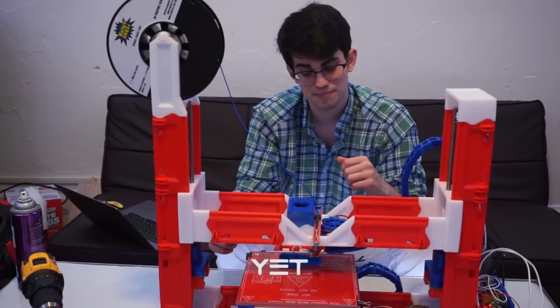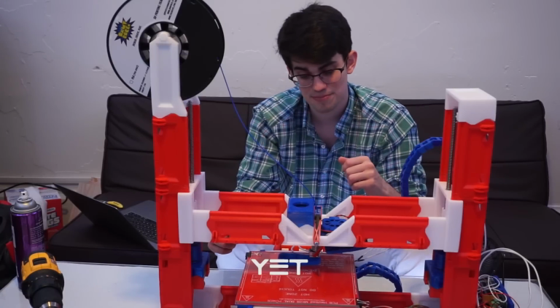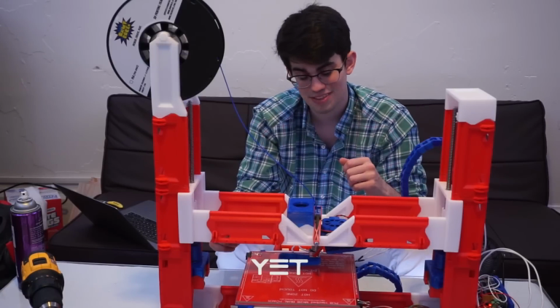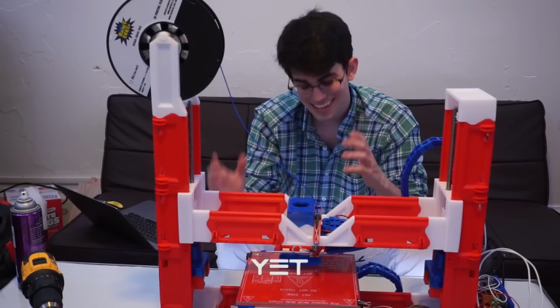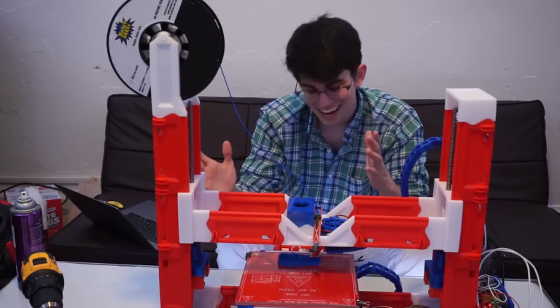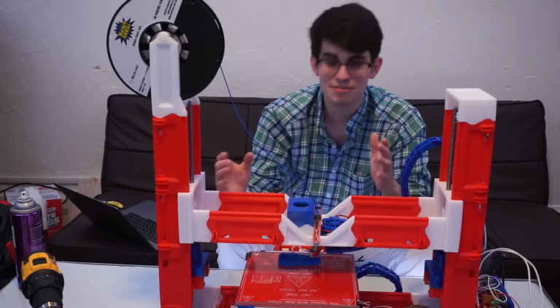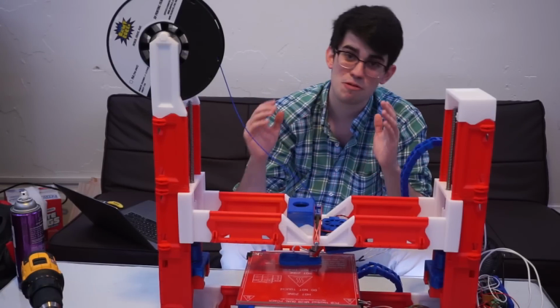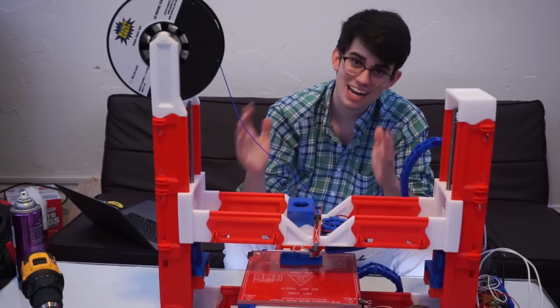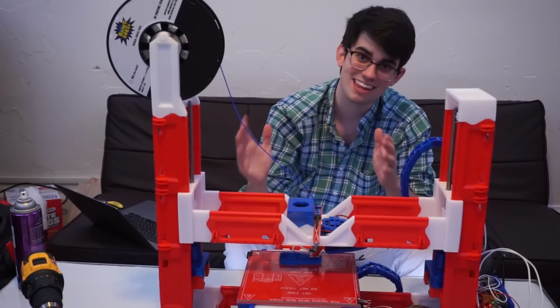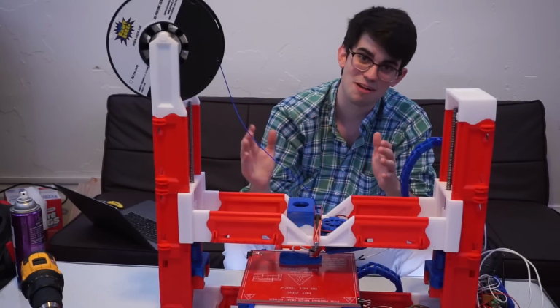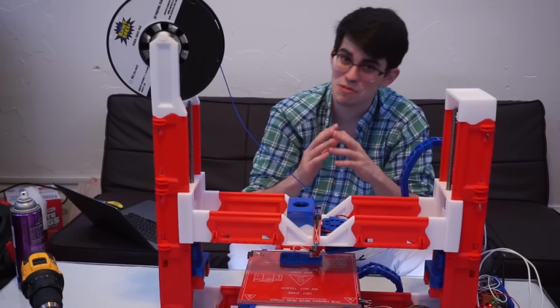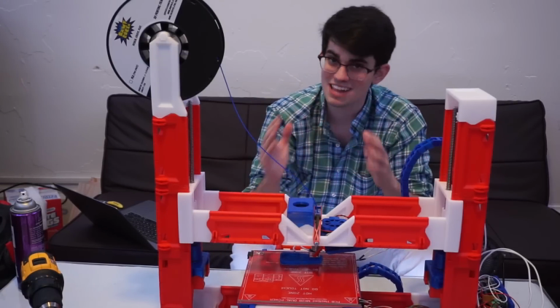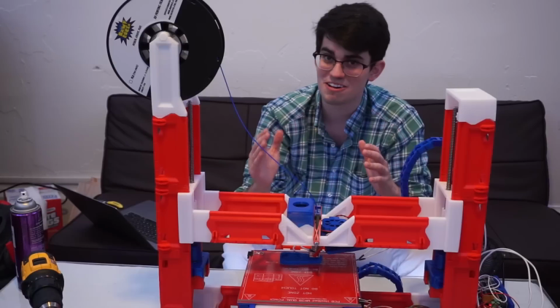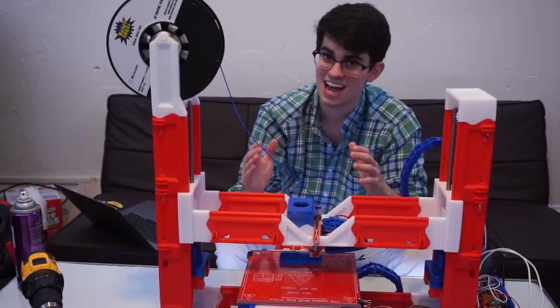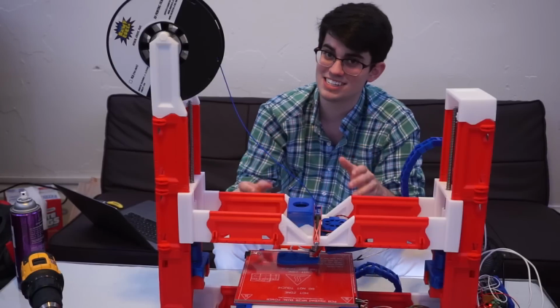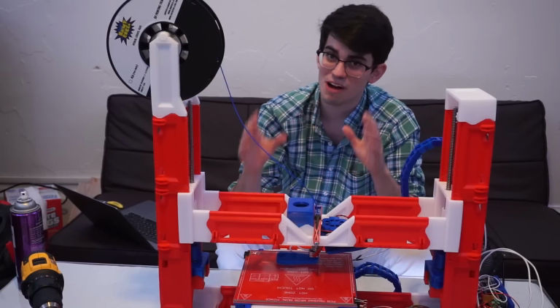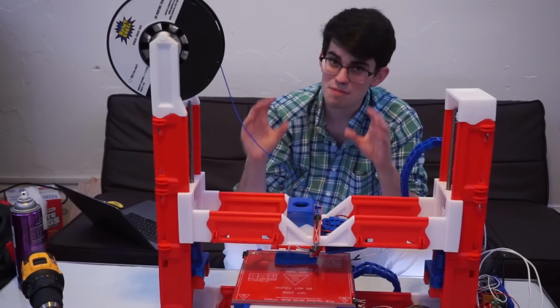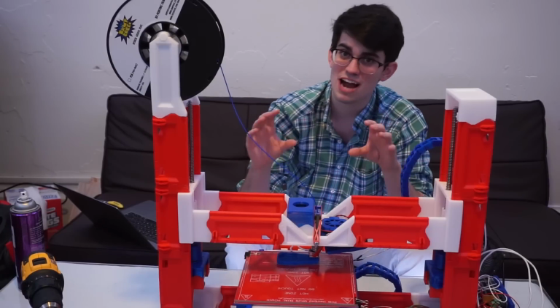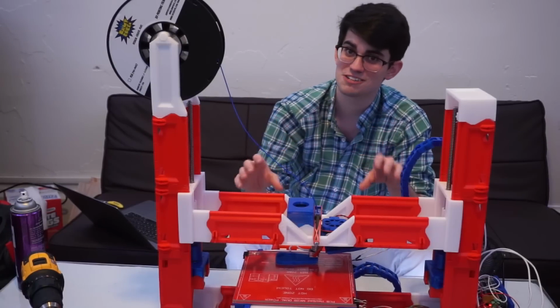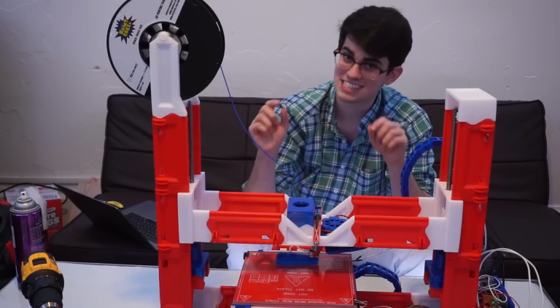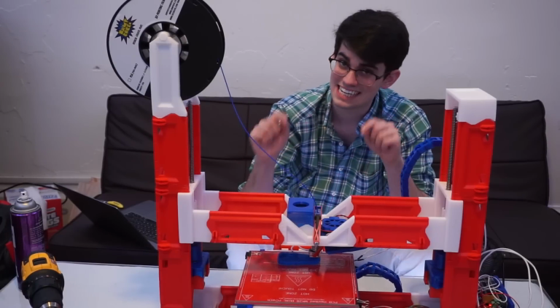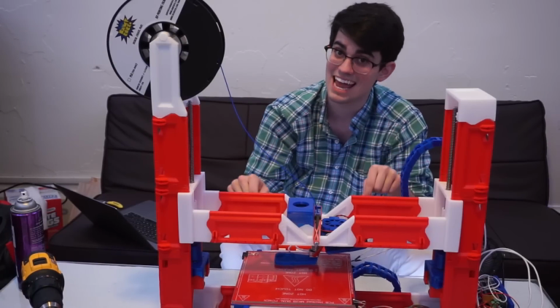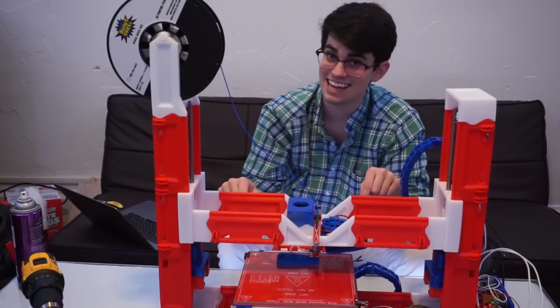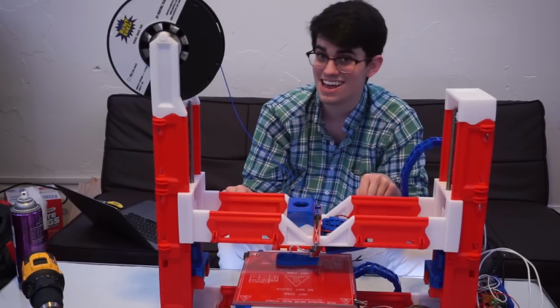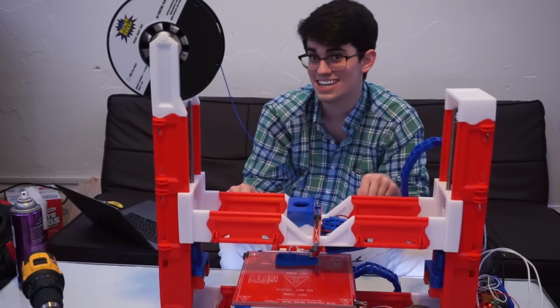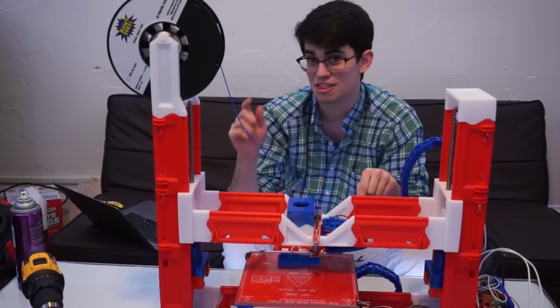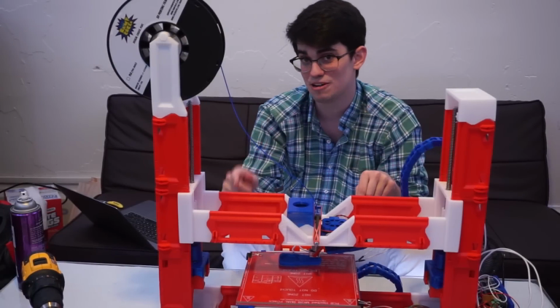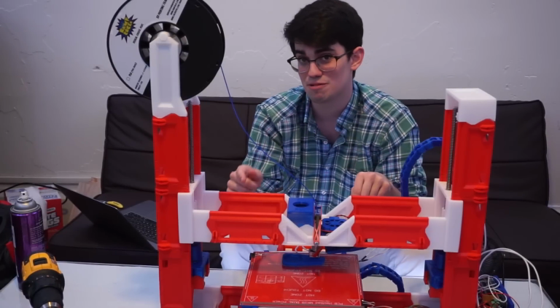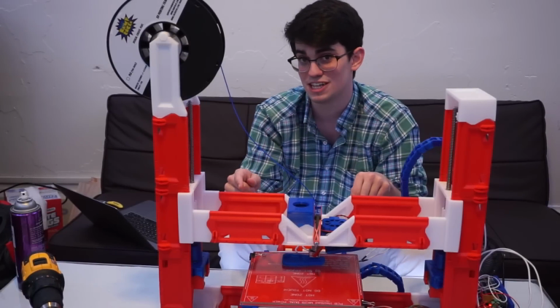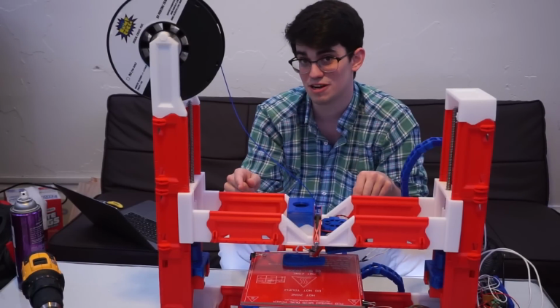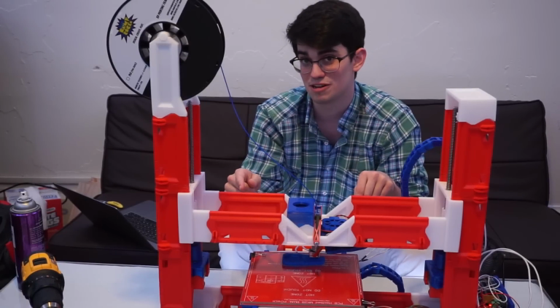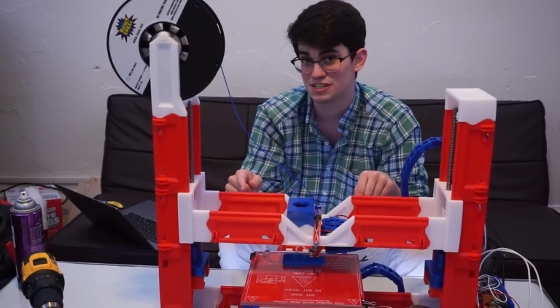Yeah, we're getting there, but we're not there yet. So how practical today is a 3D printed 3D printer?